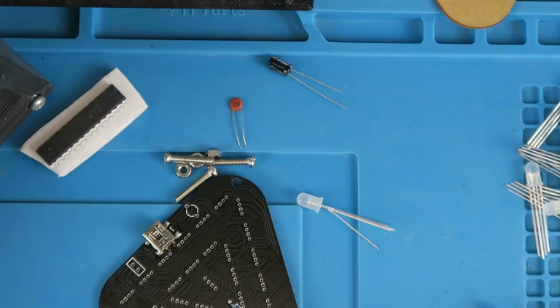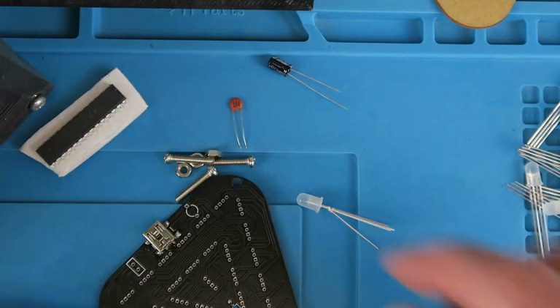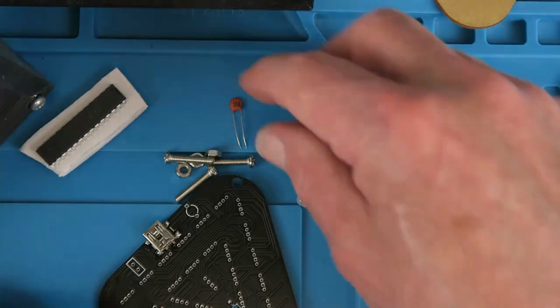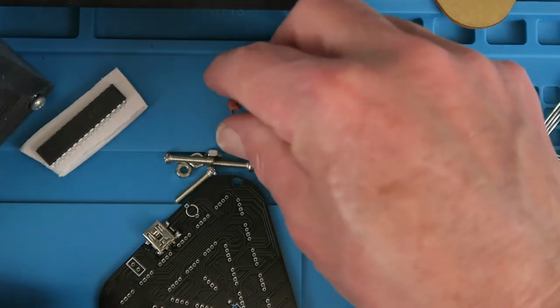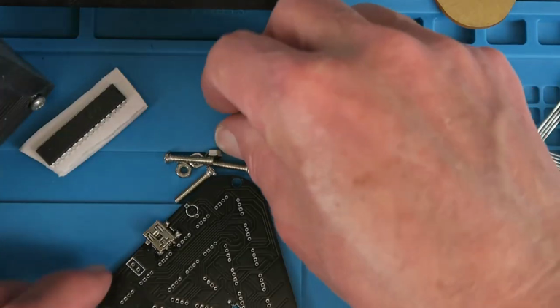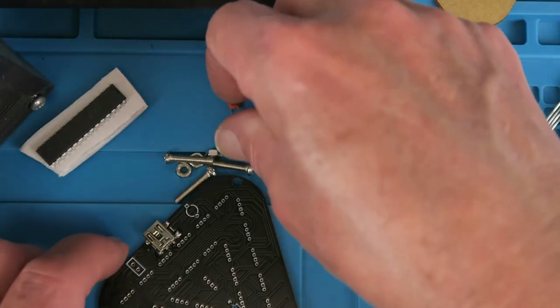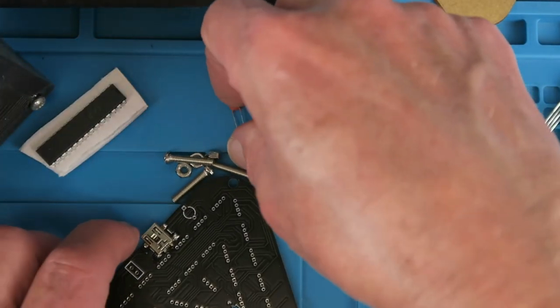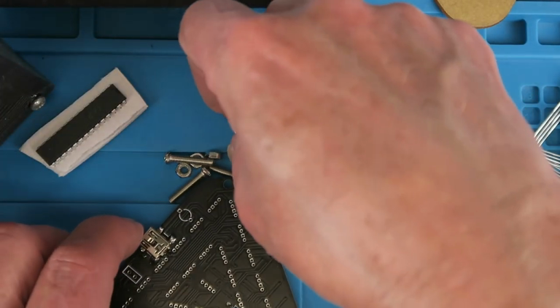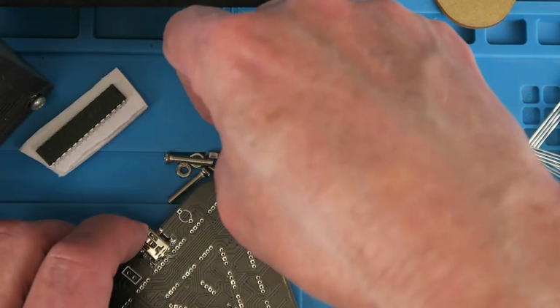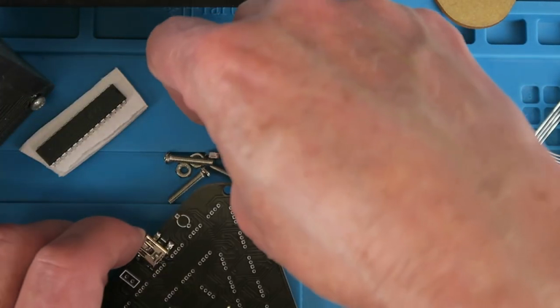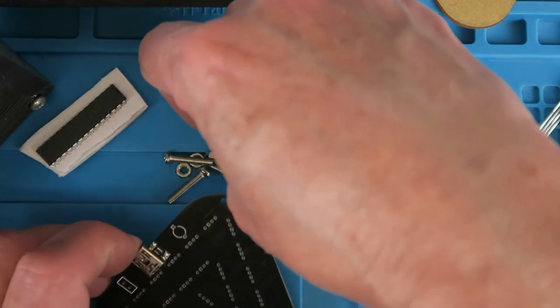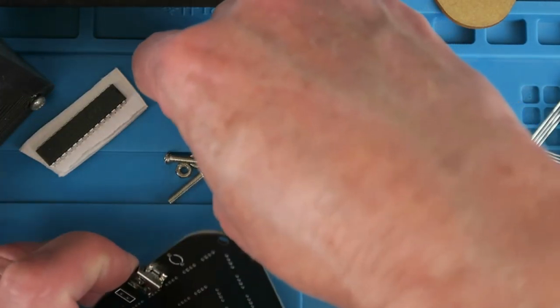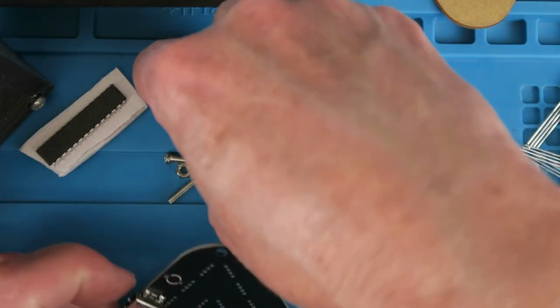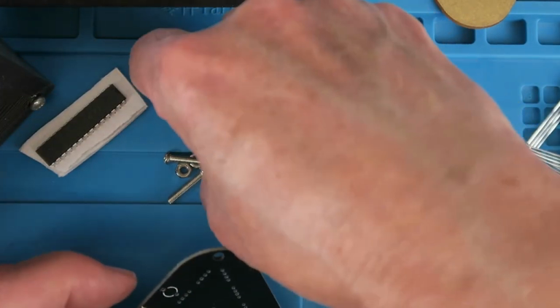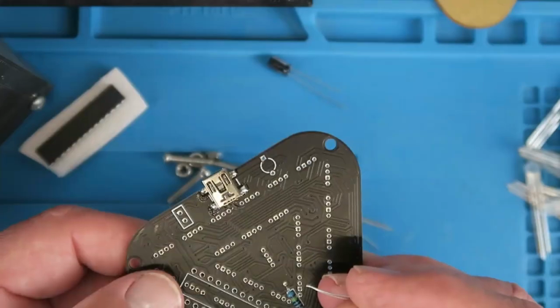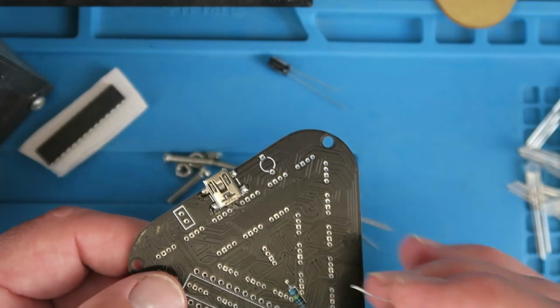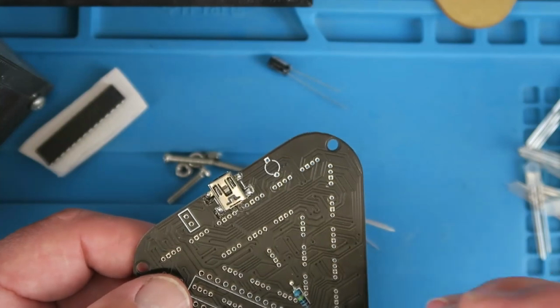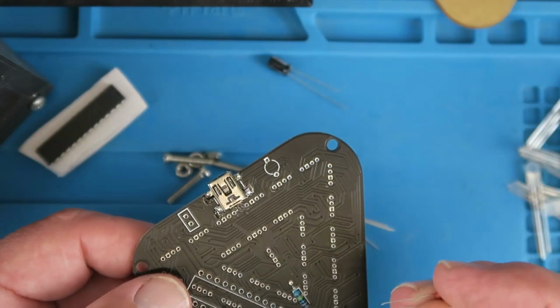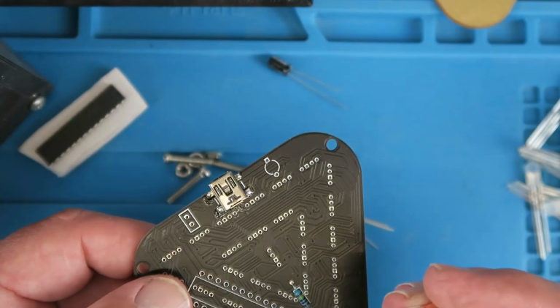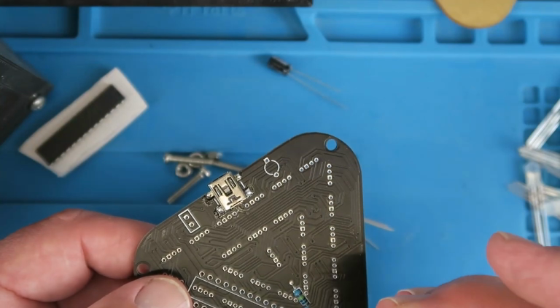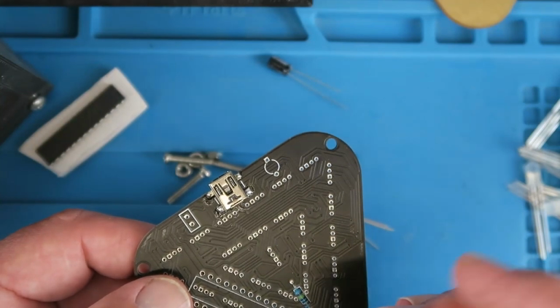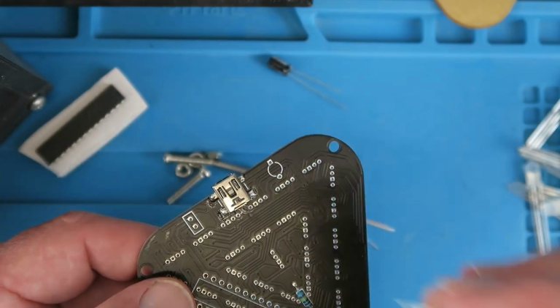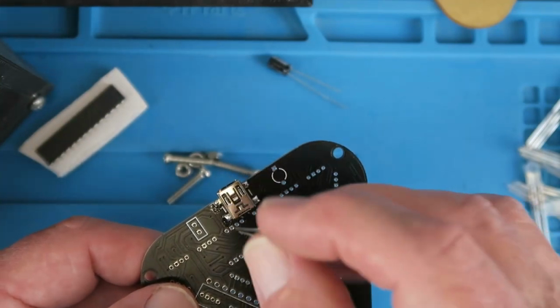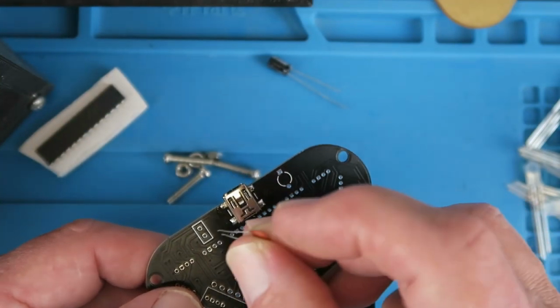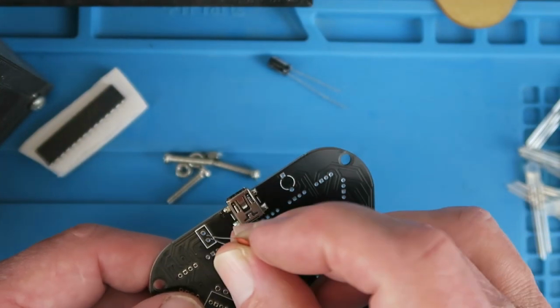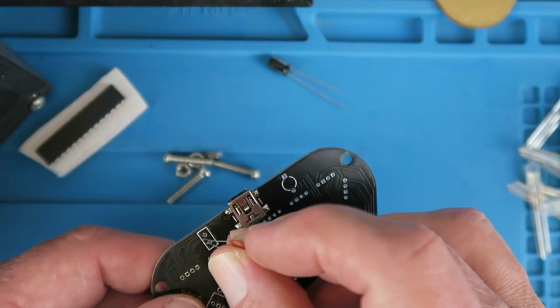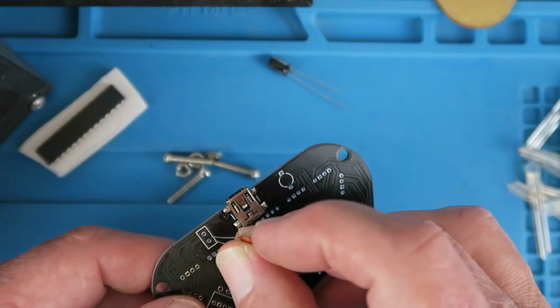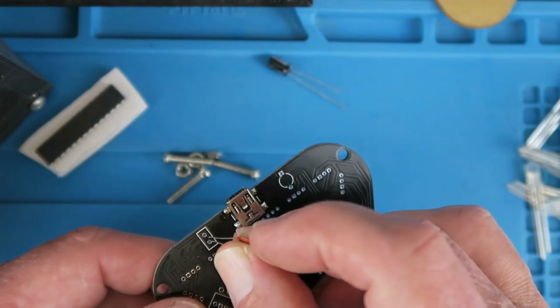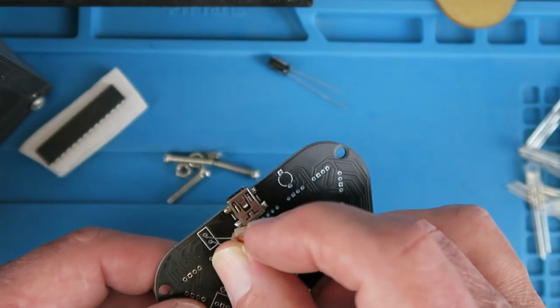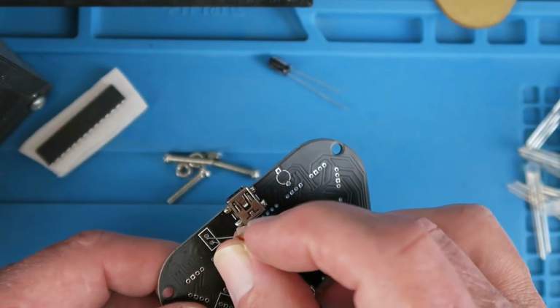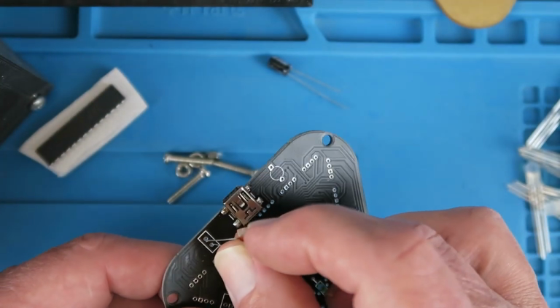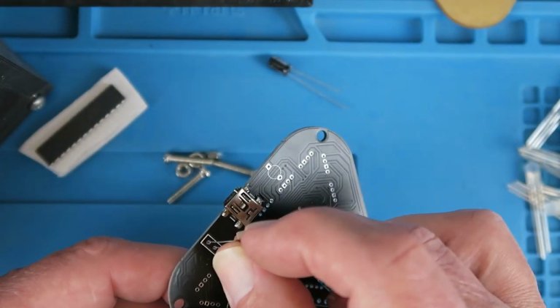Next then is the ceramic capacitor. It's not identified as such on the board but it must go here.